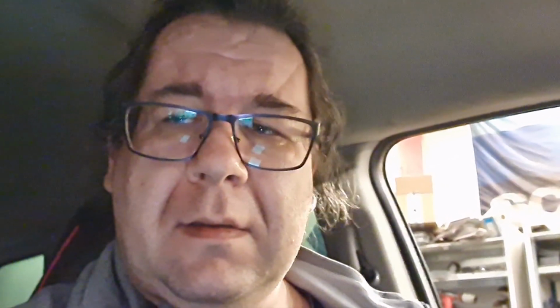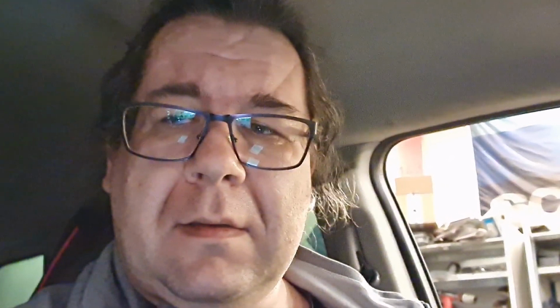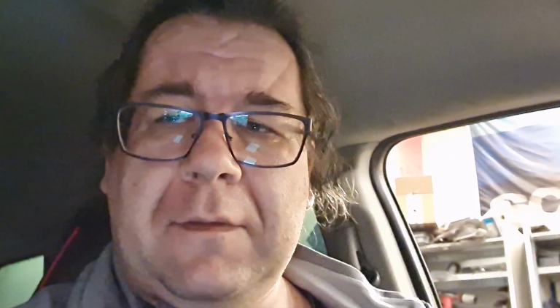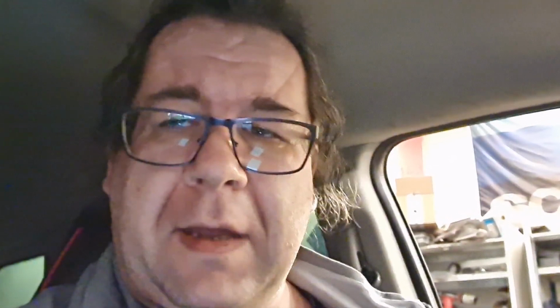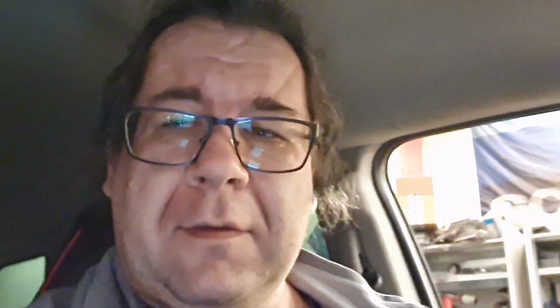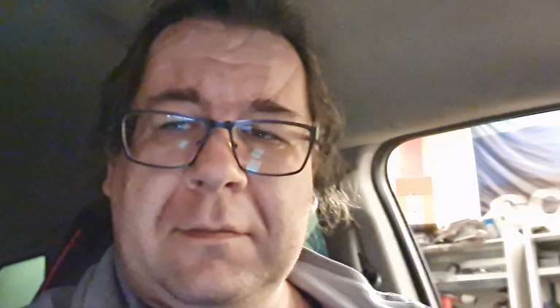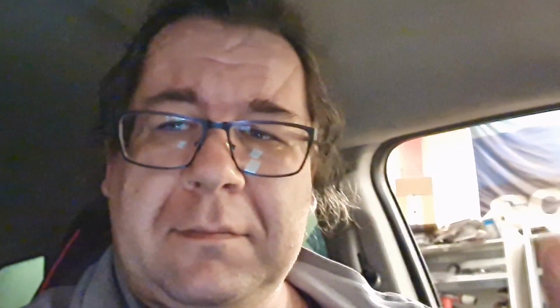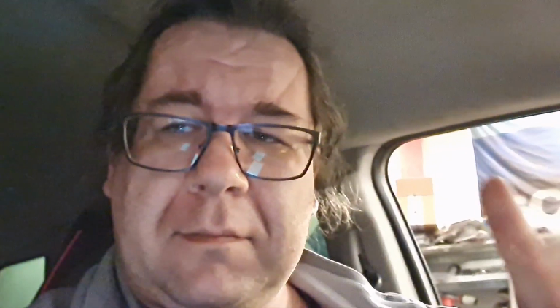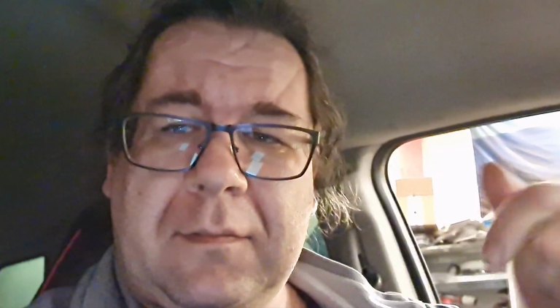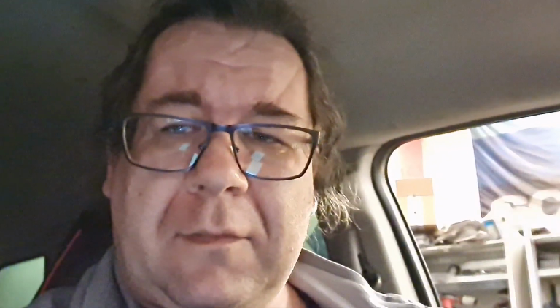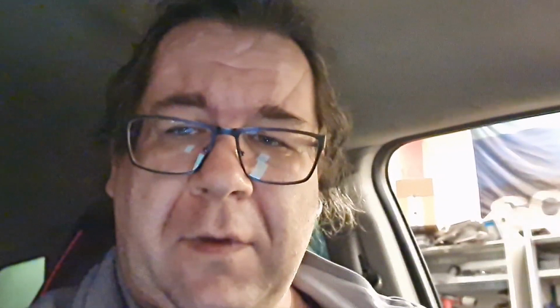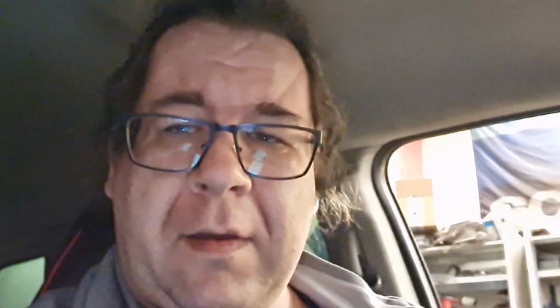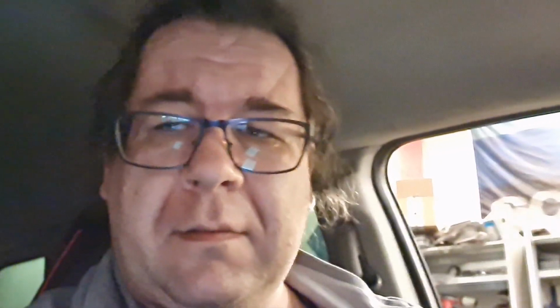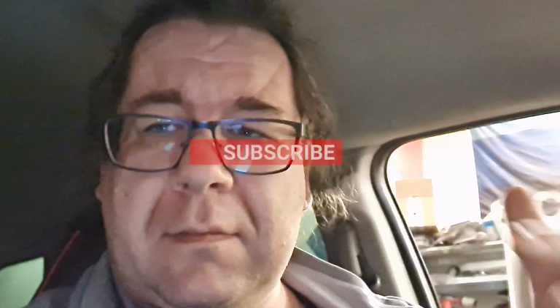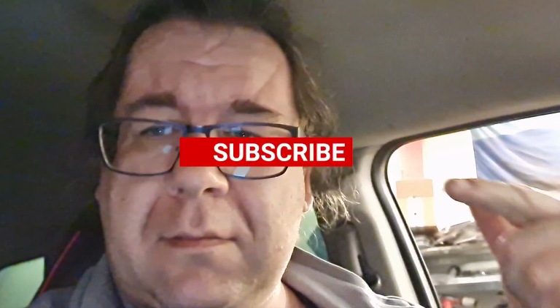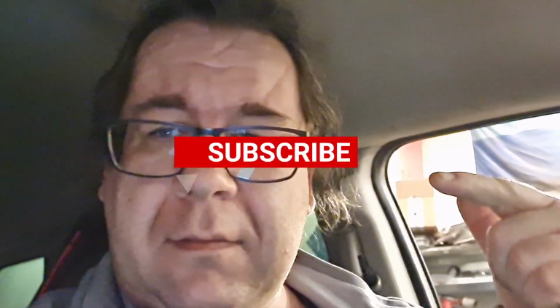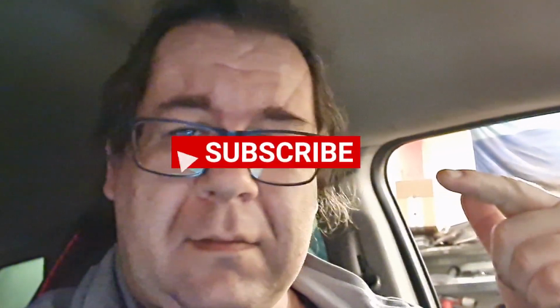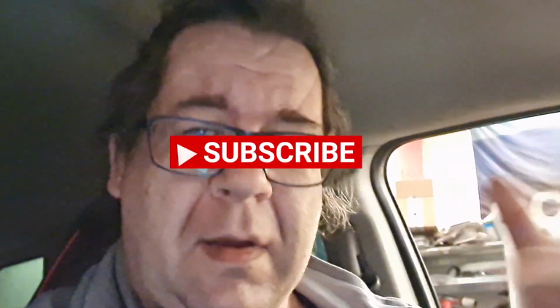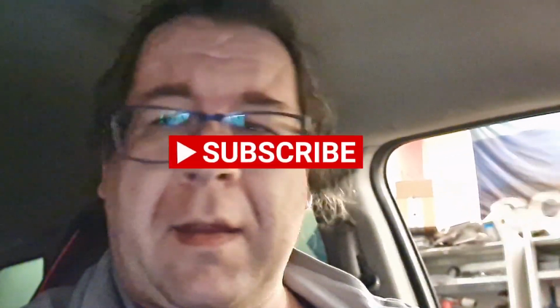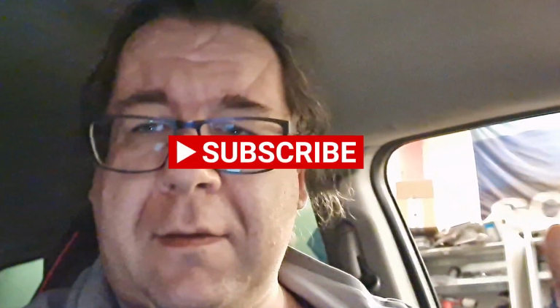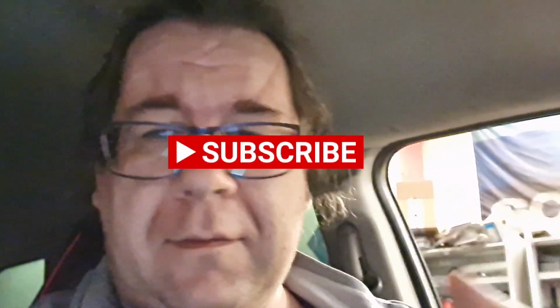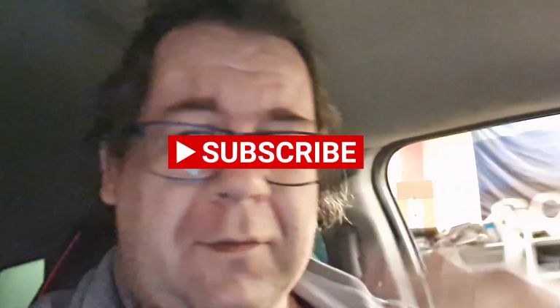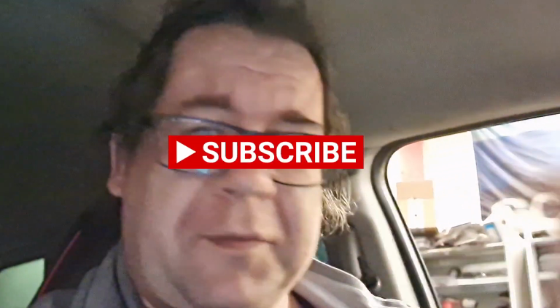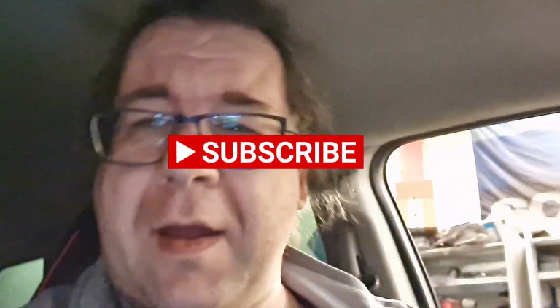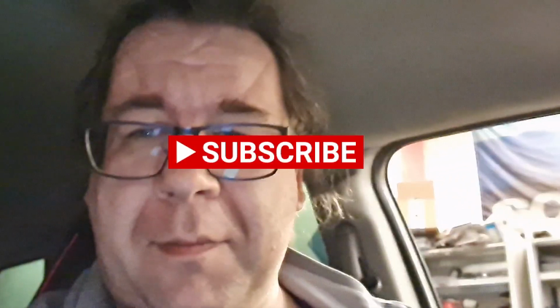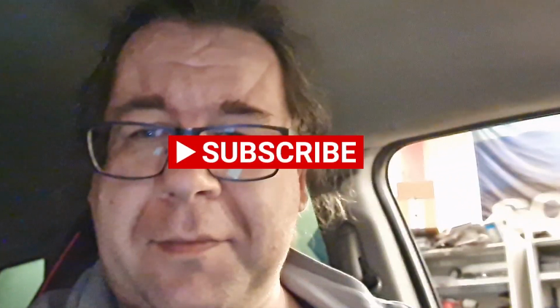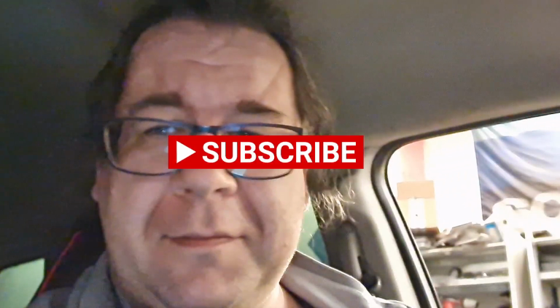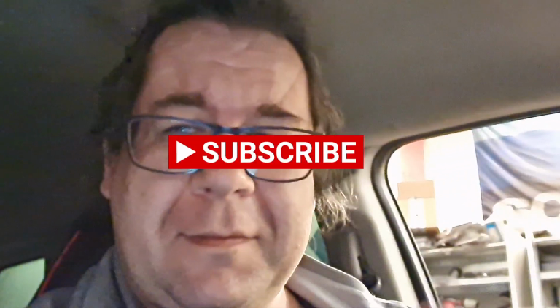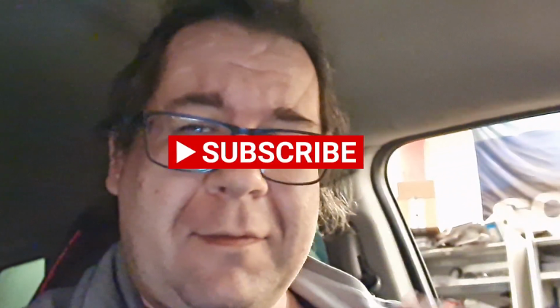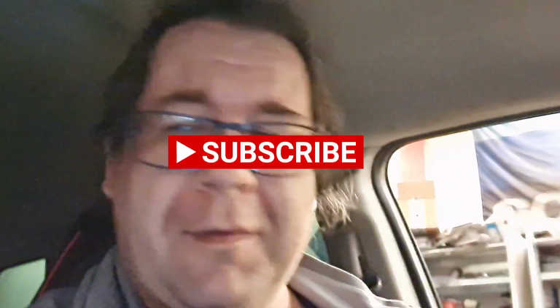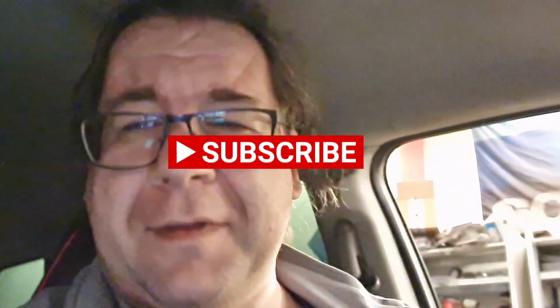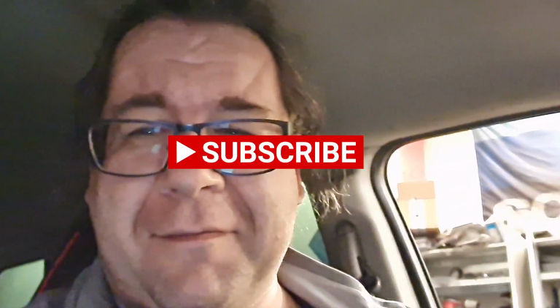Stay tuned, share, like, subscribe — whatever. See you until next time.